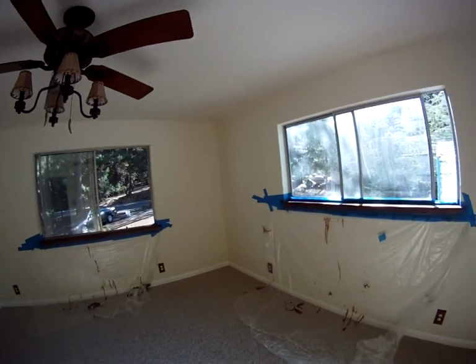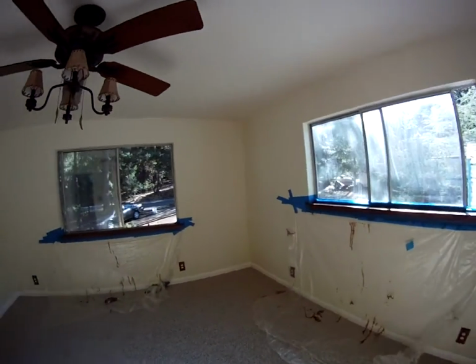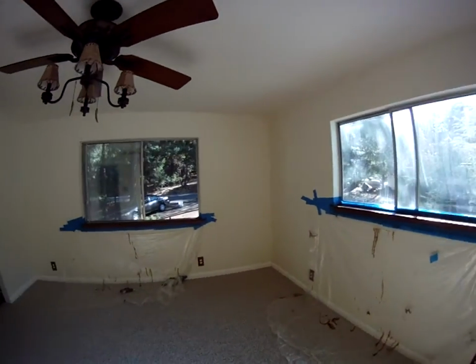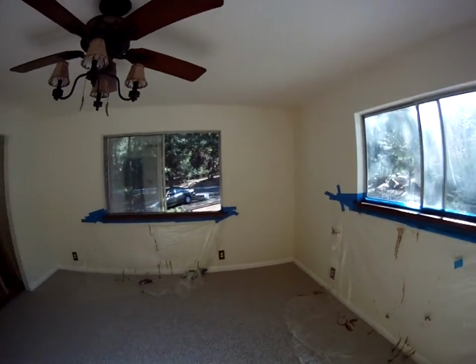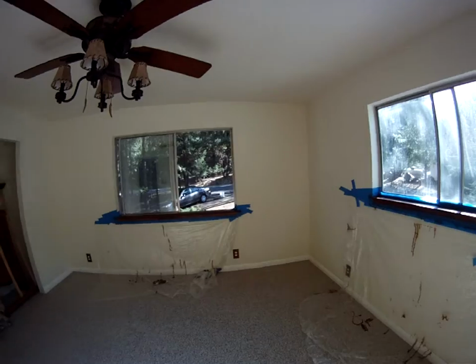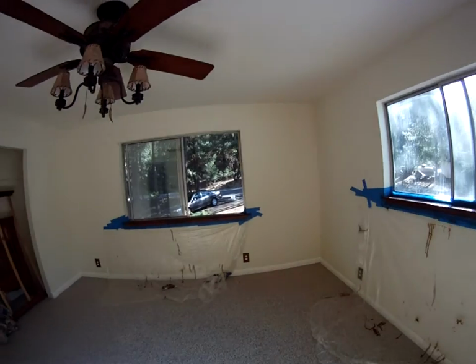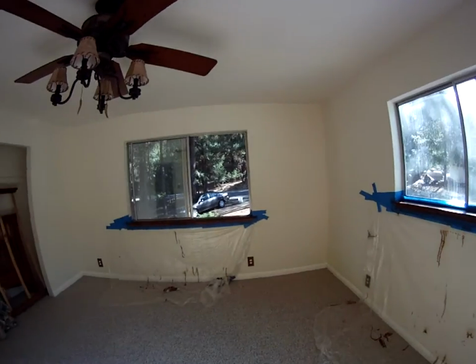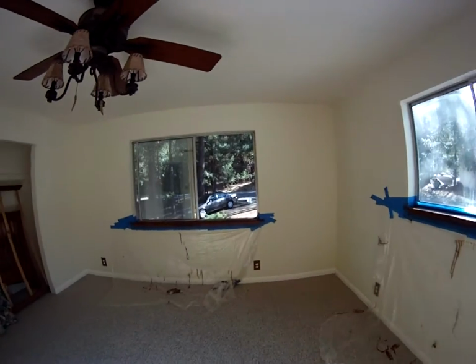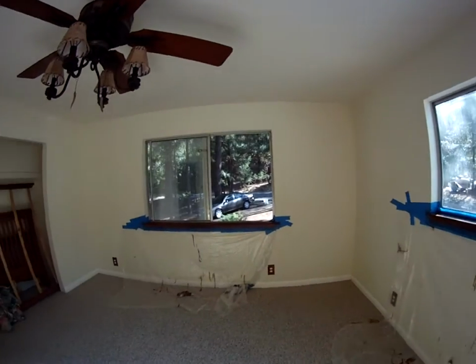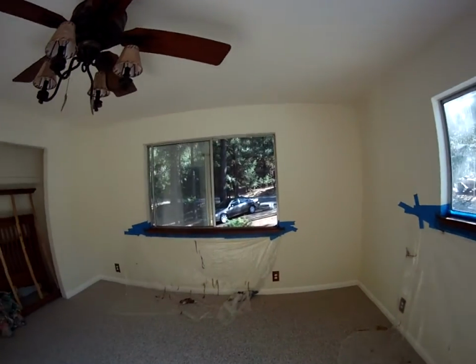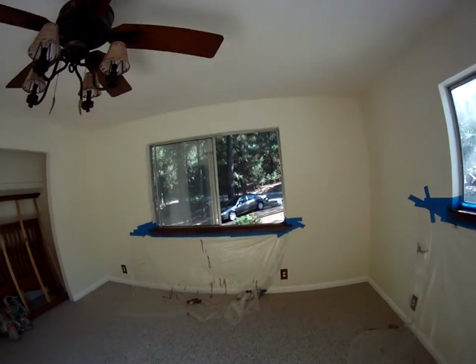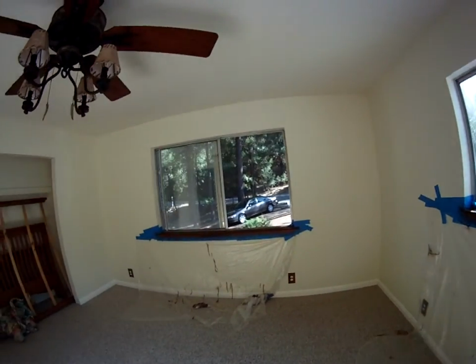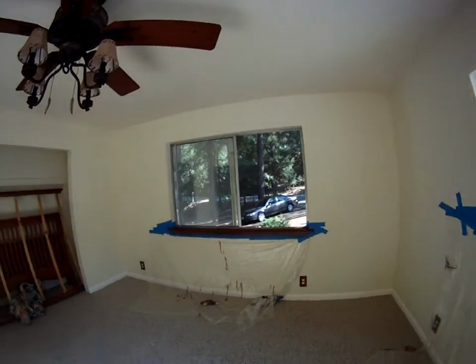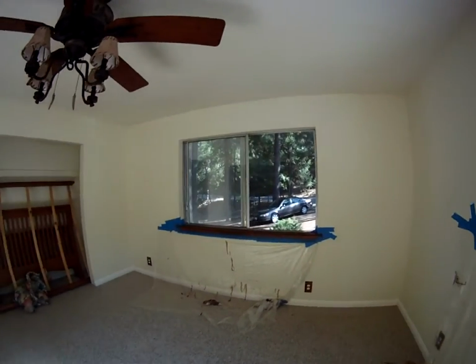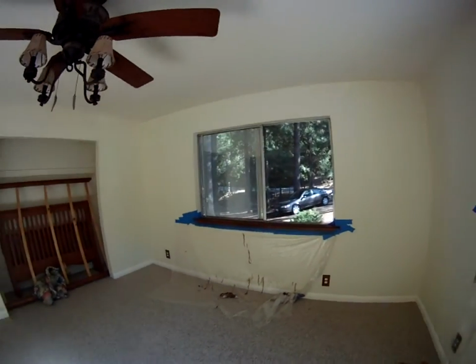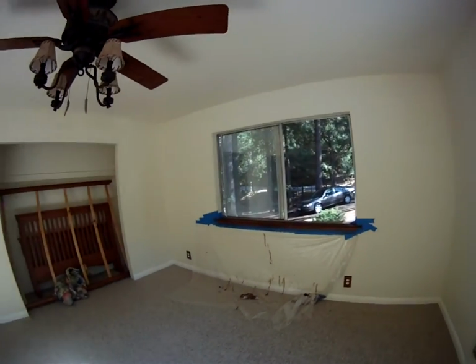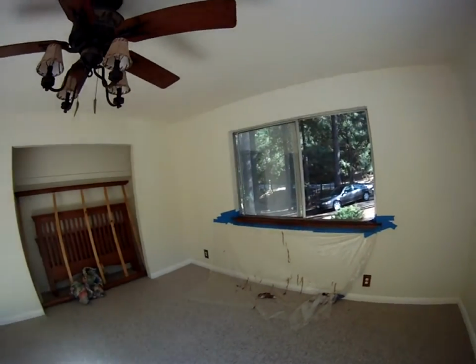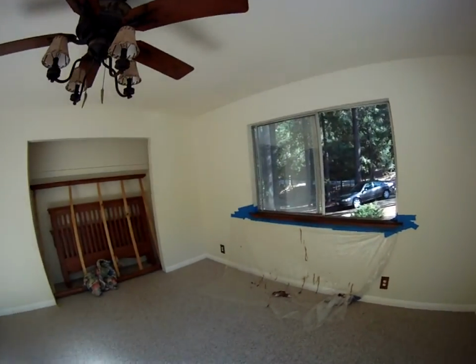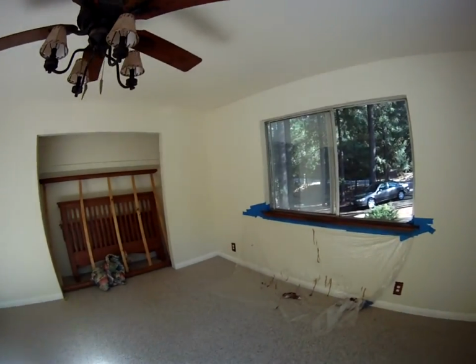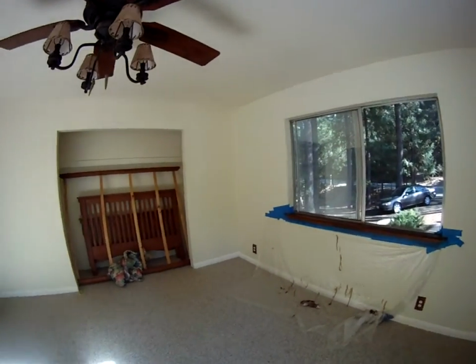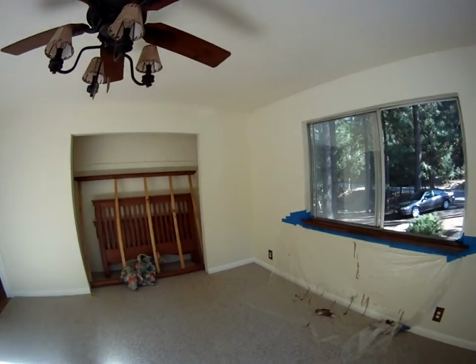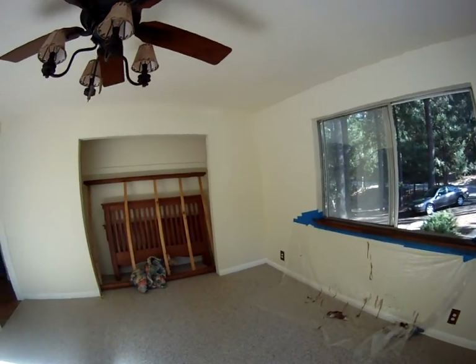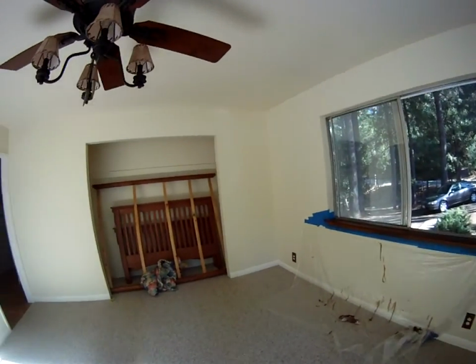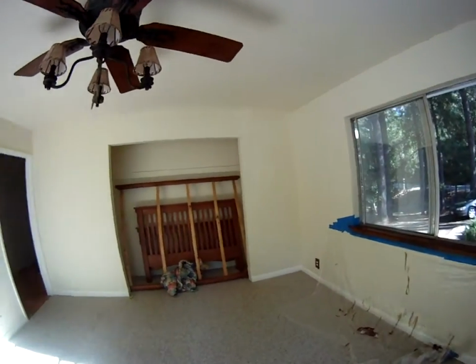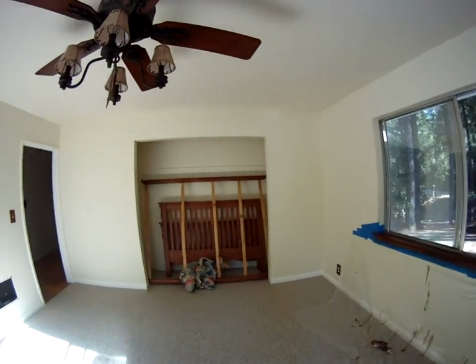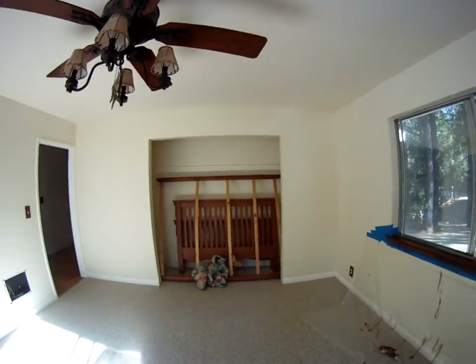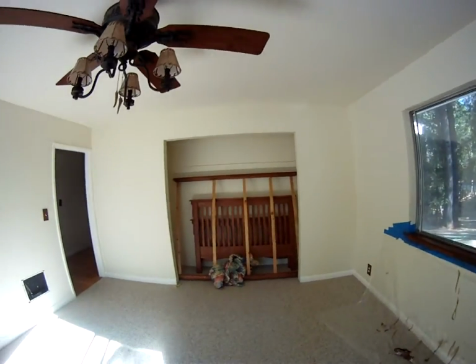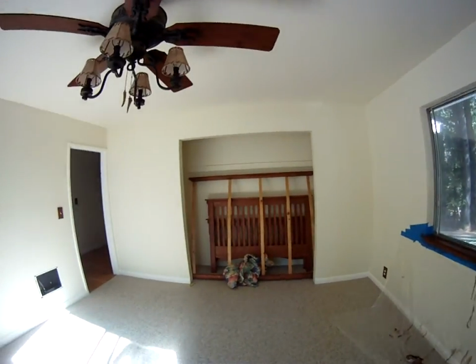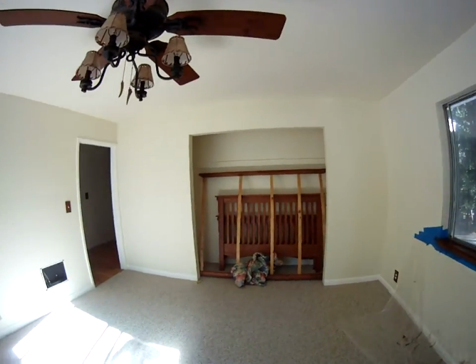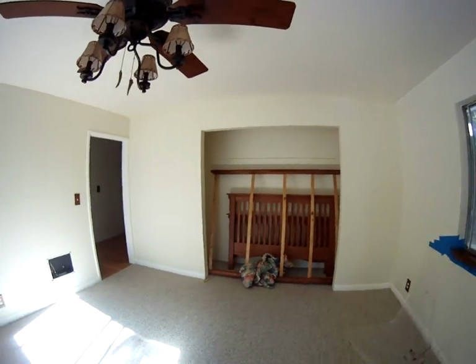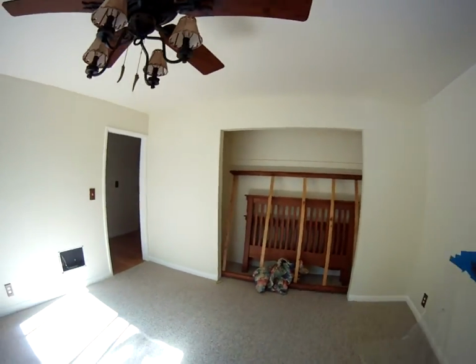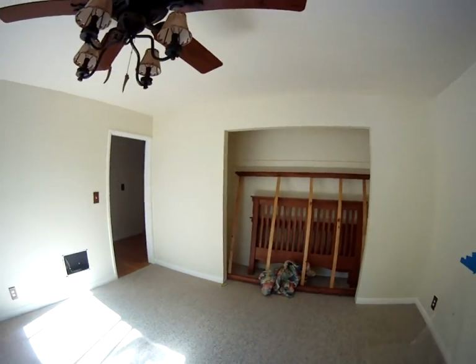Chris and Robert finishing up the window sills in their room.